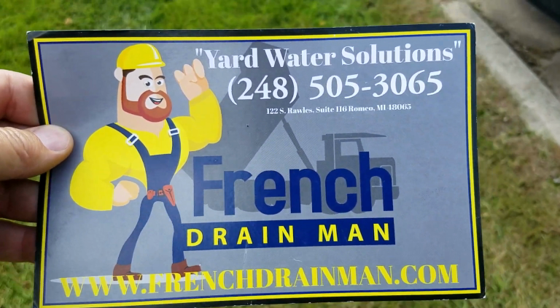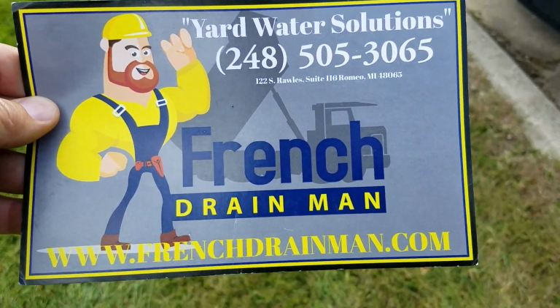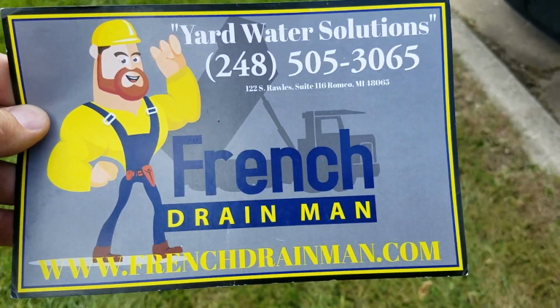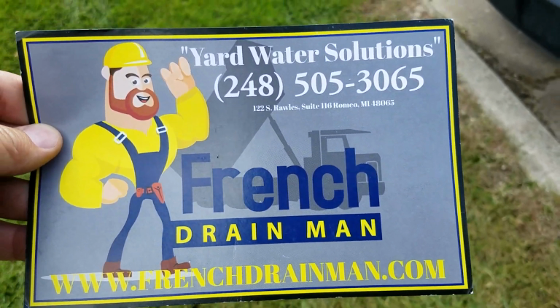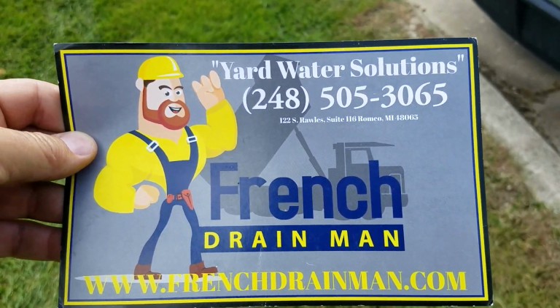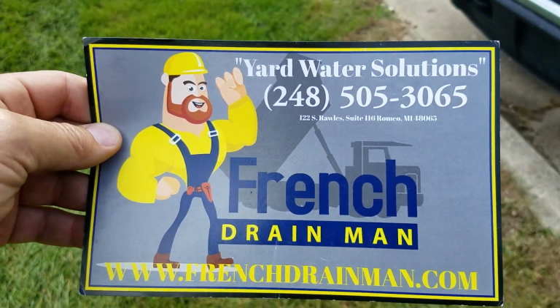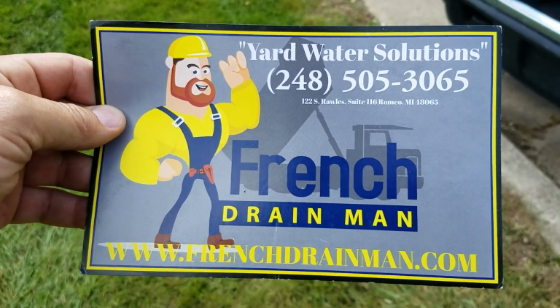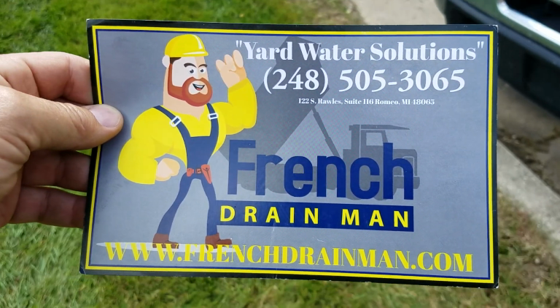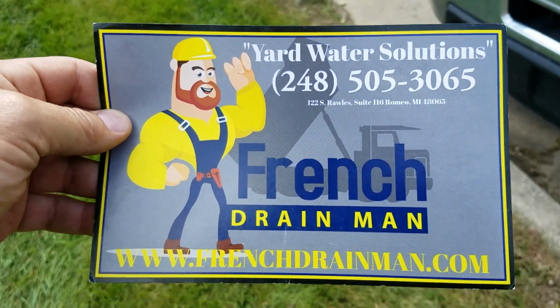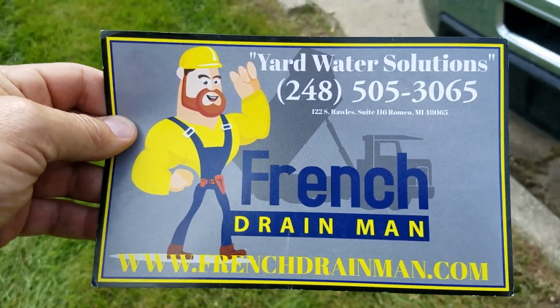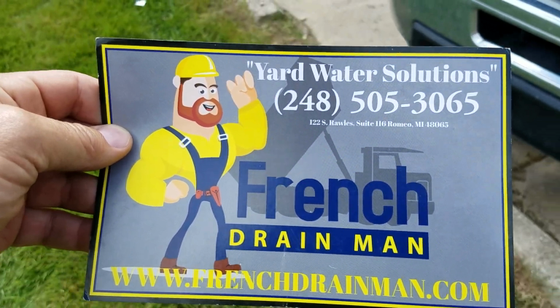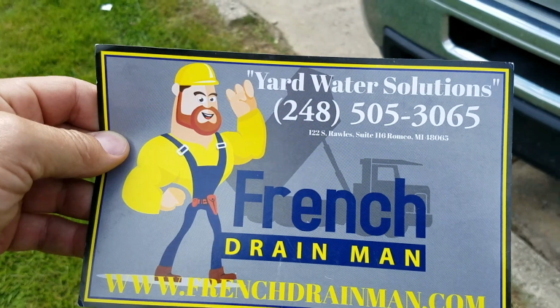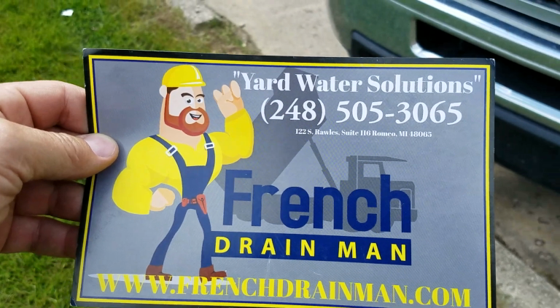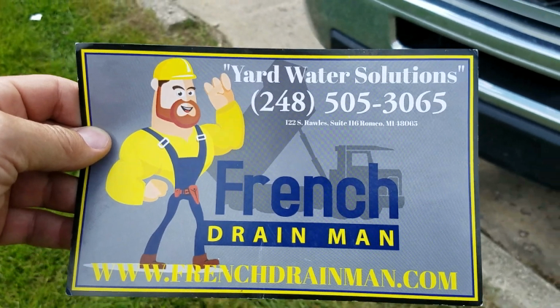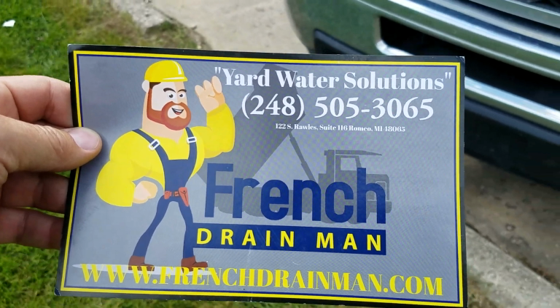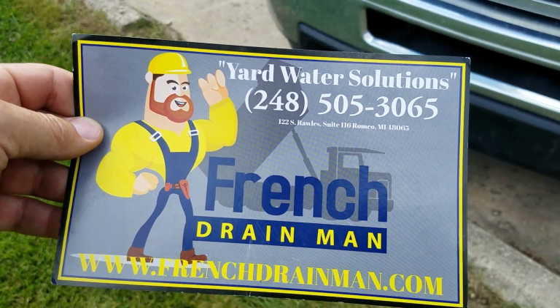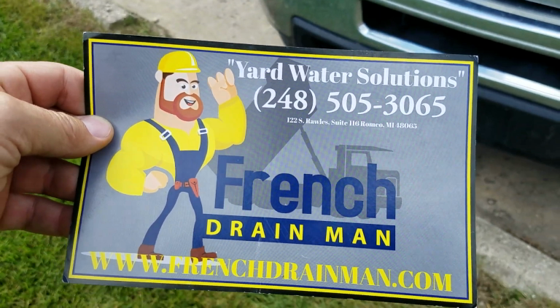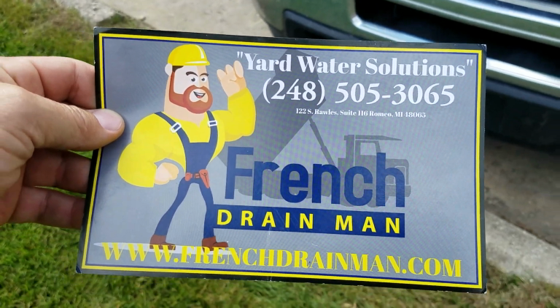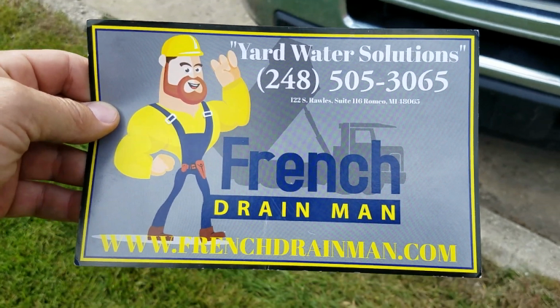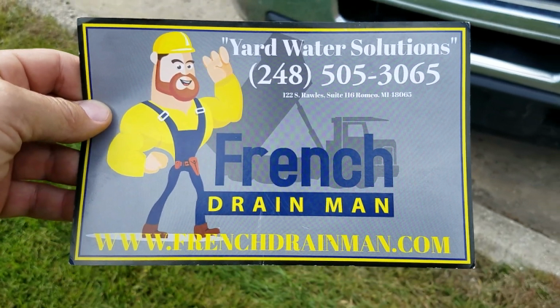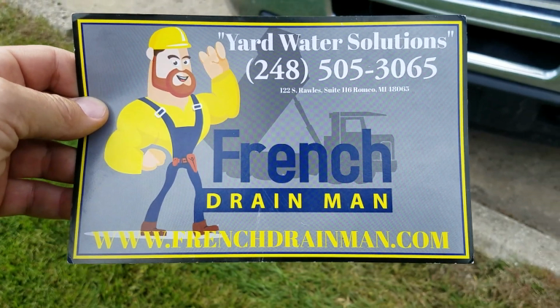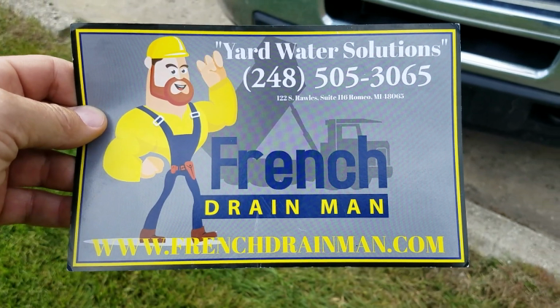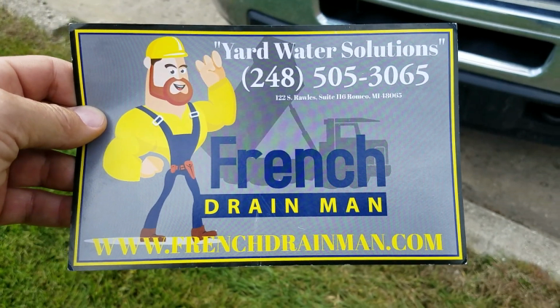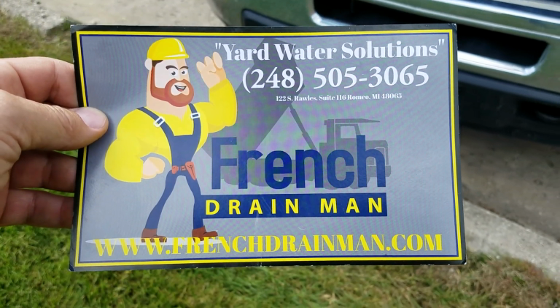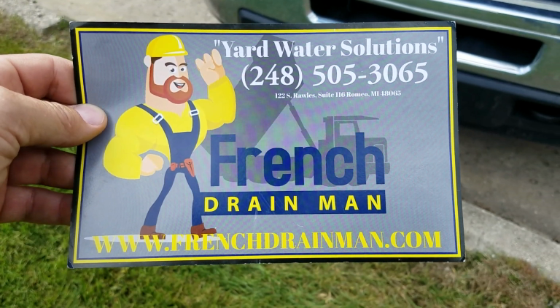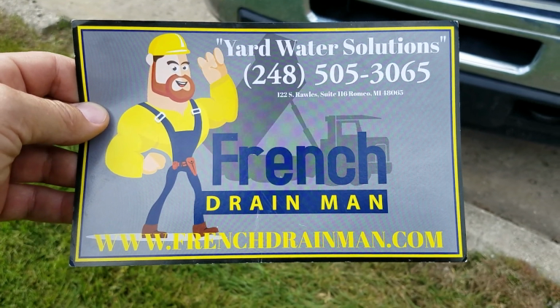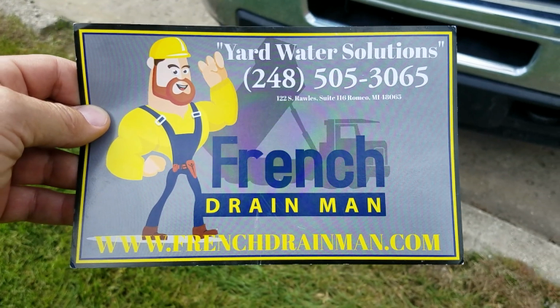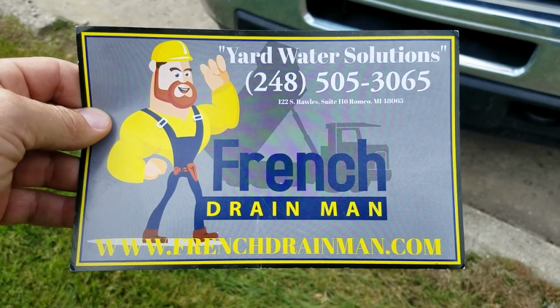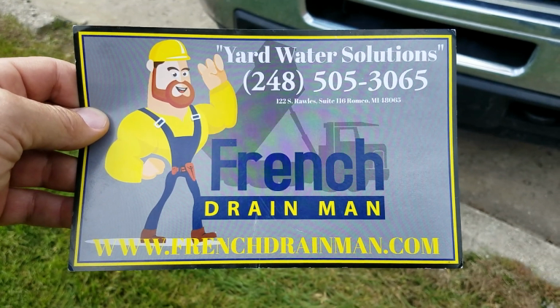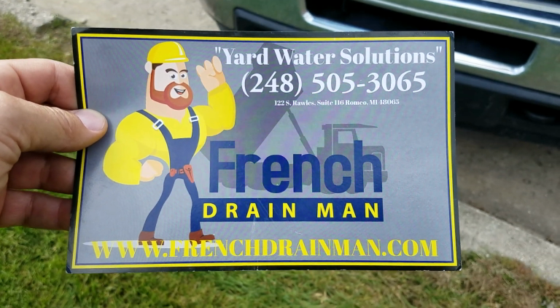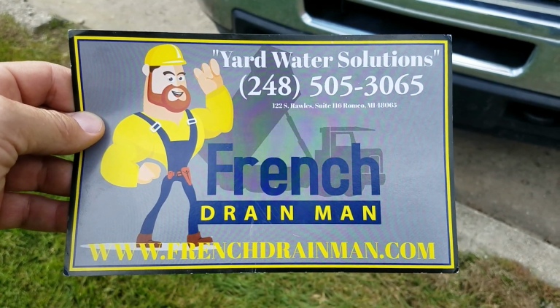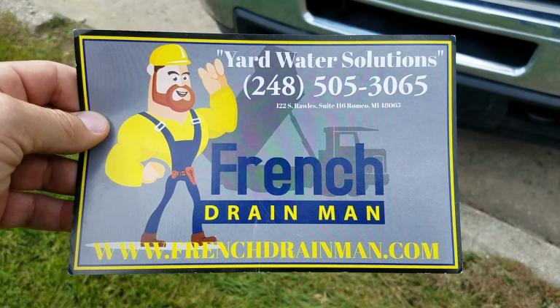For underground drainage systems in southeastern Michigan, give us a call.